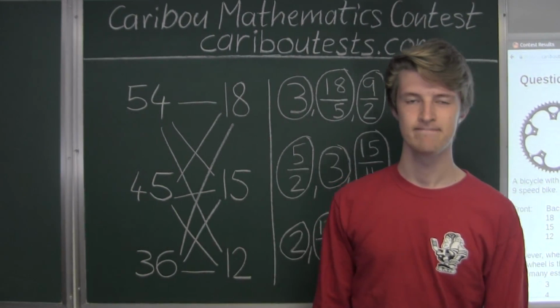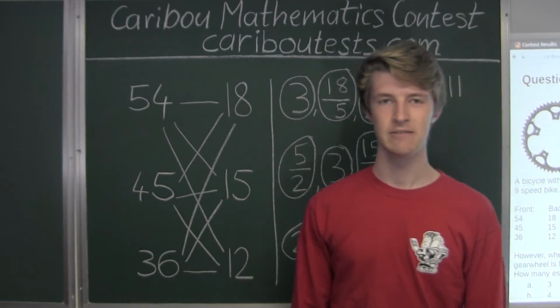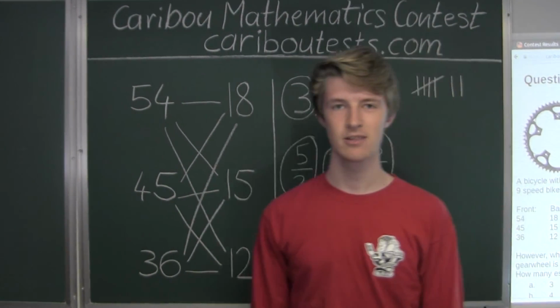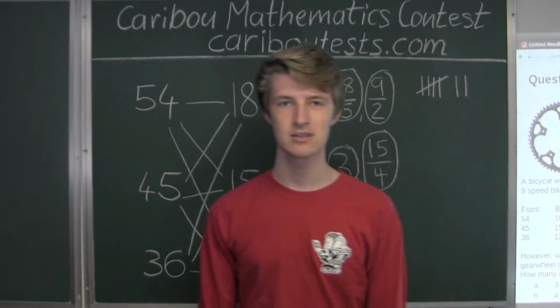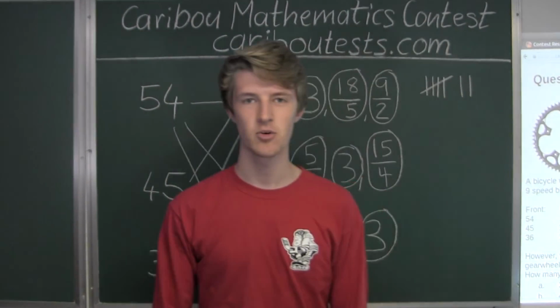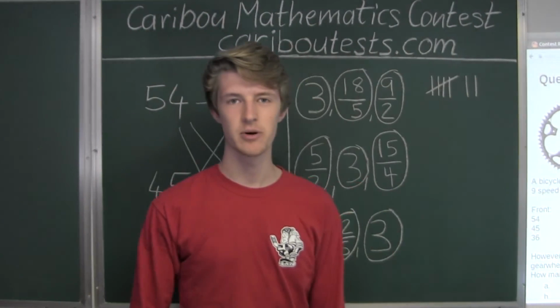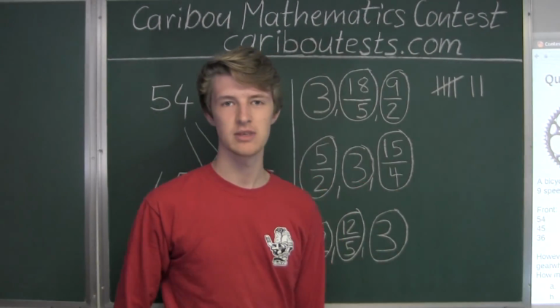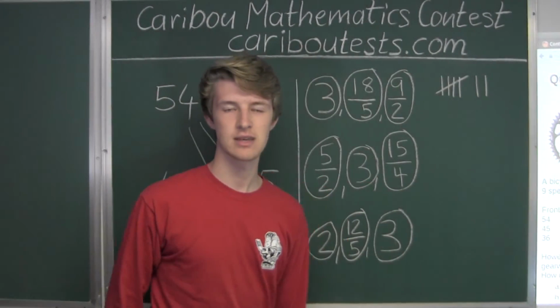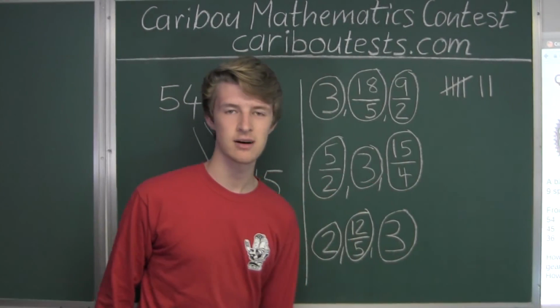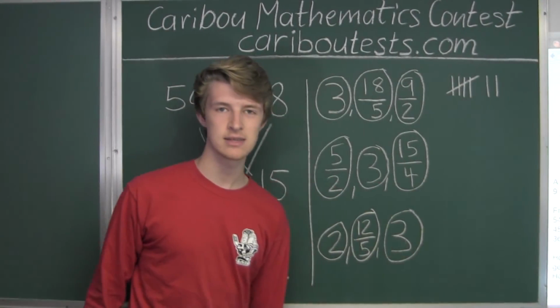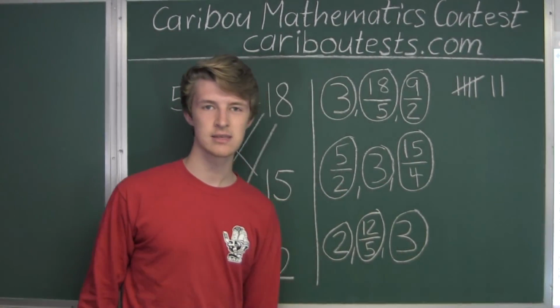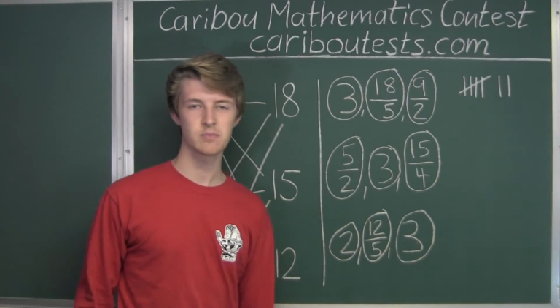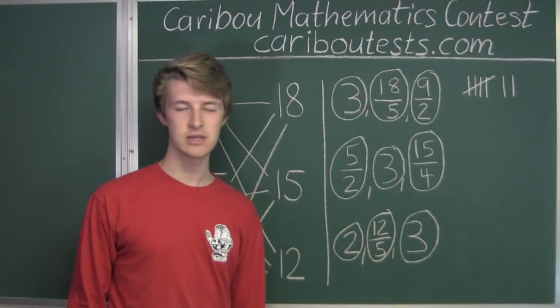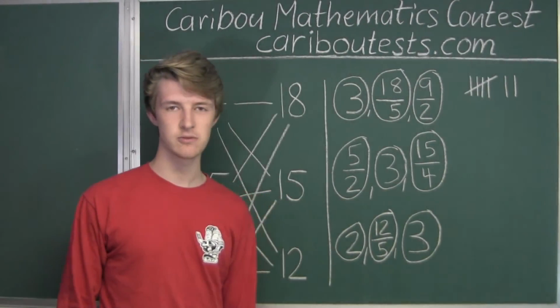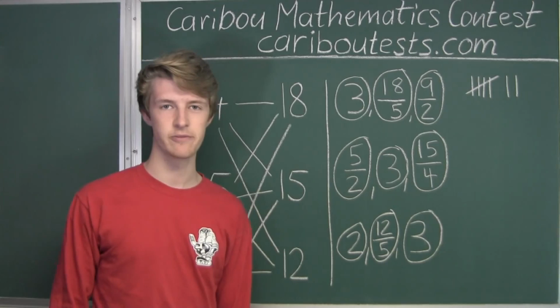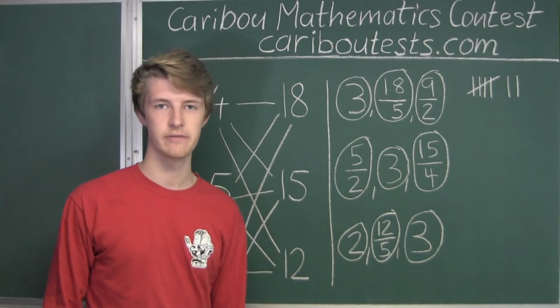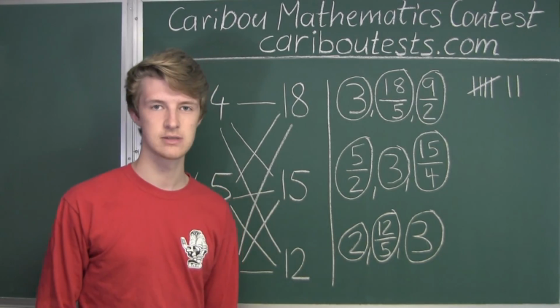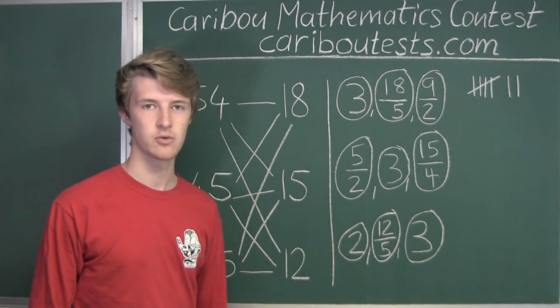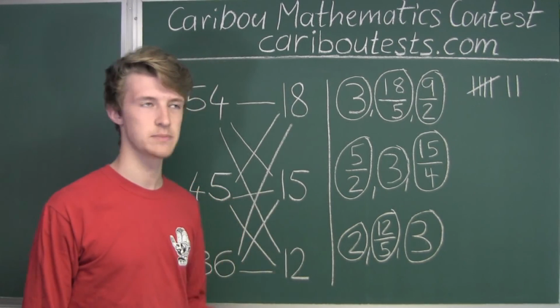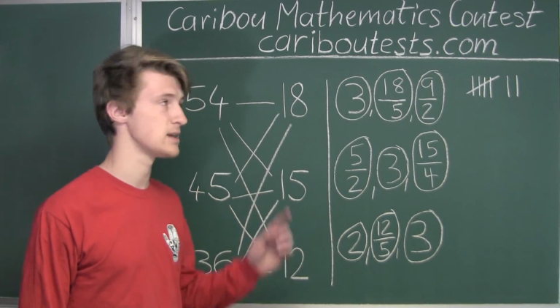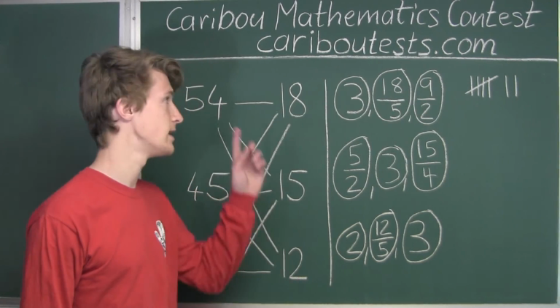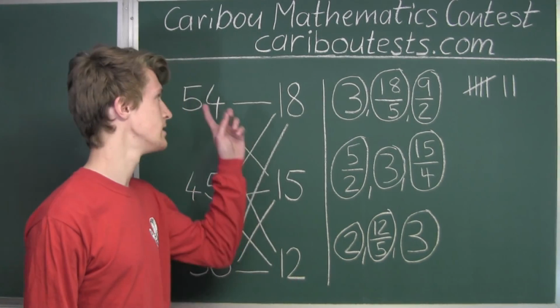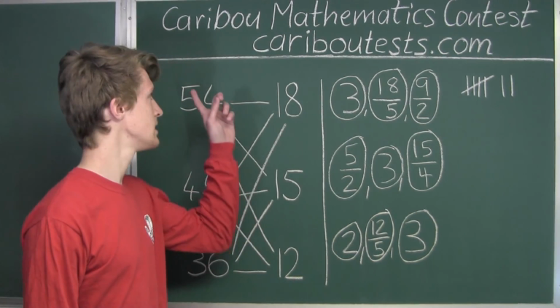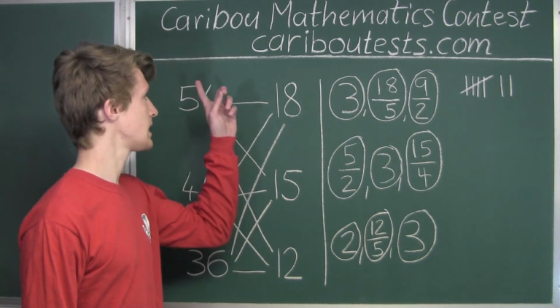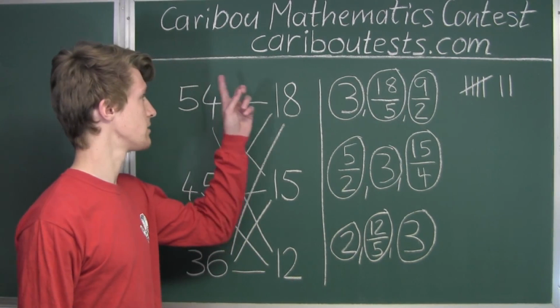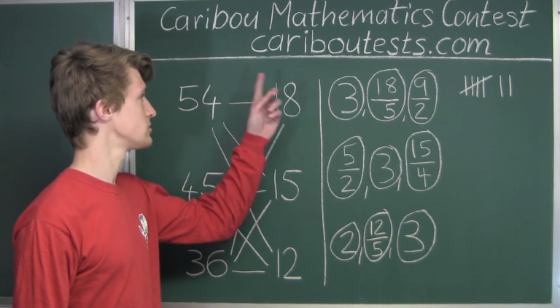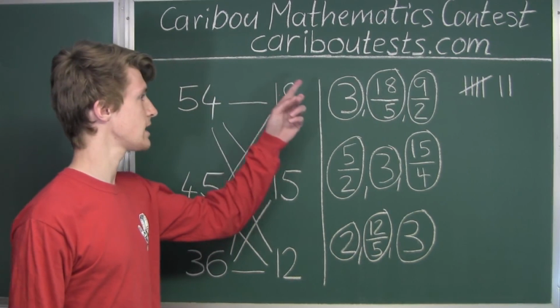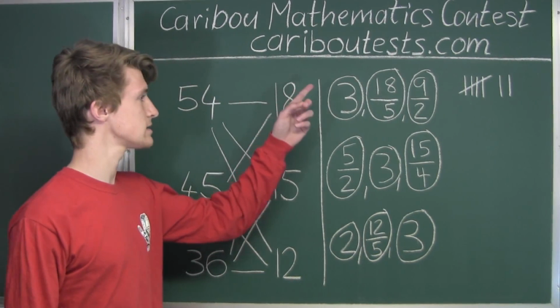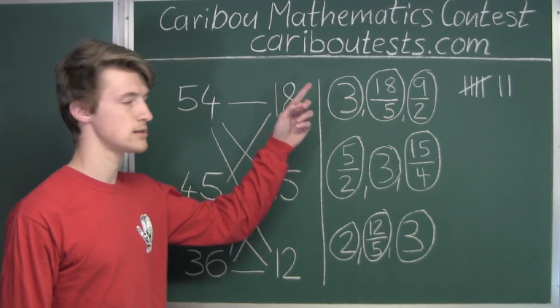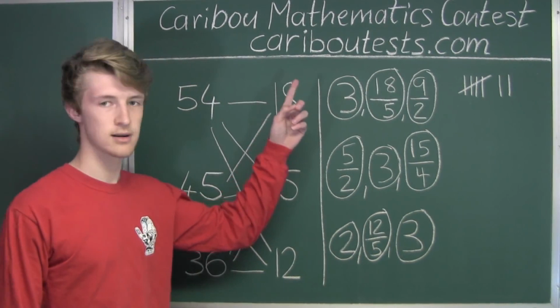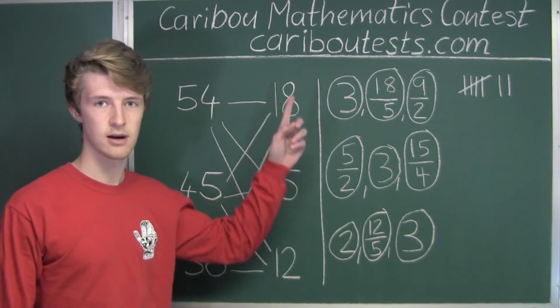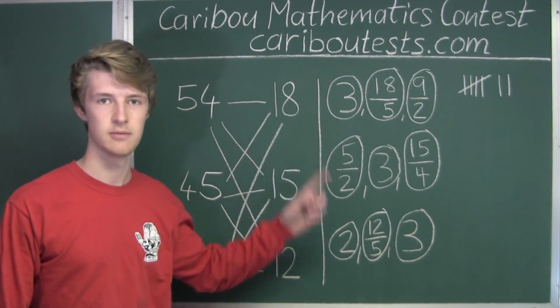If you'd like to learn more about this contest, please feel free to visit our website at cariboutests.com.